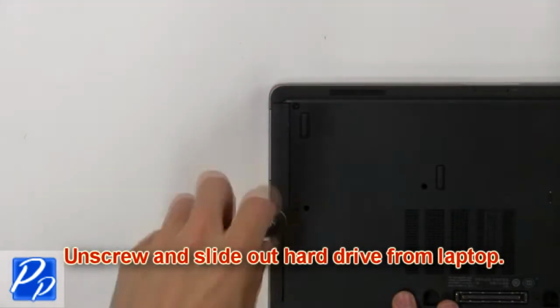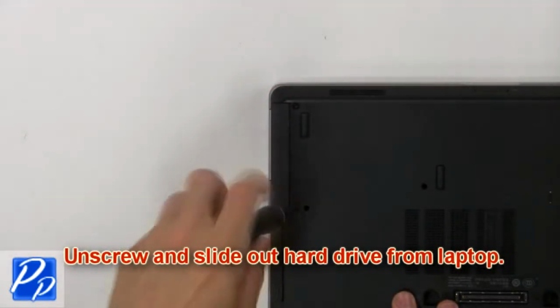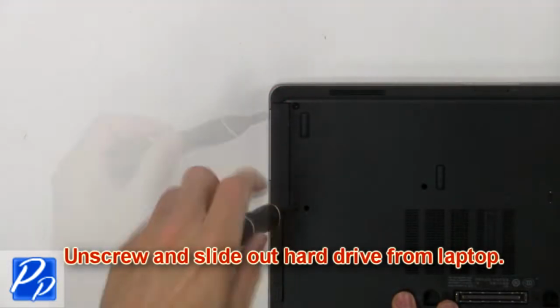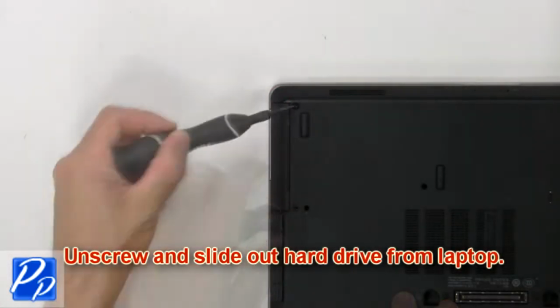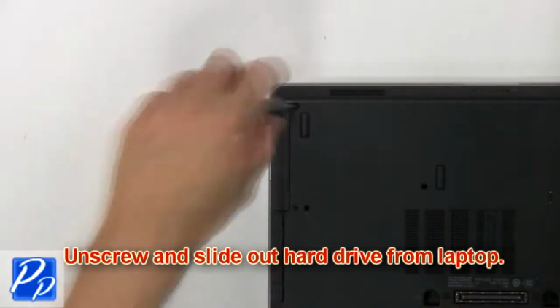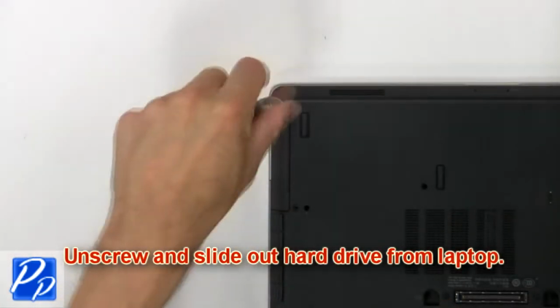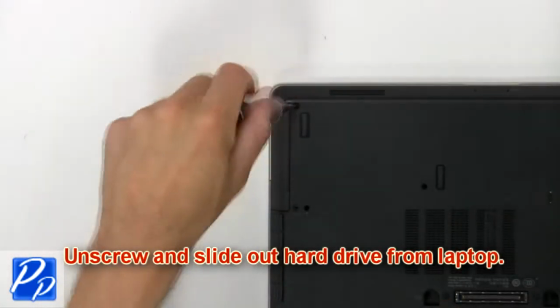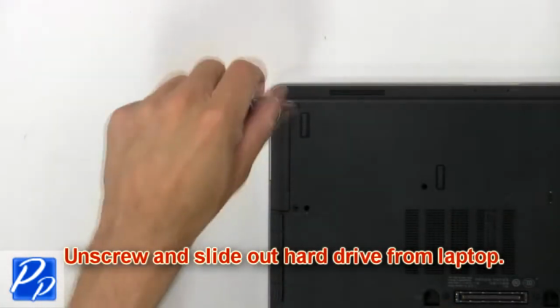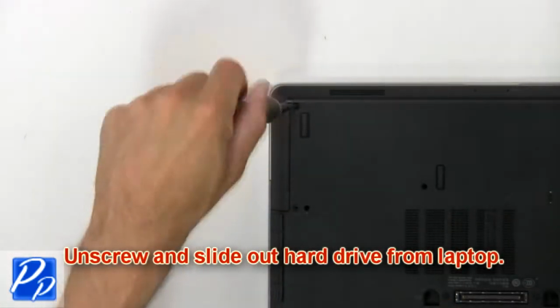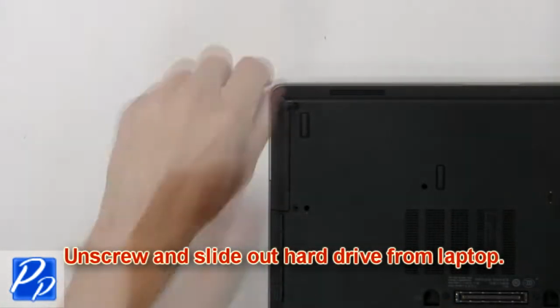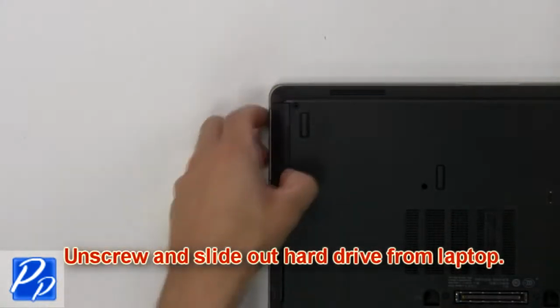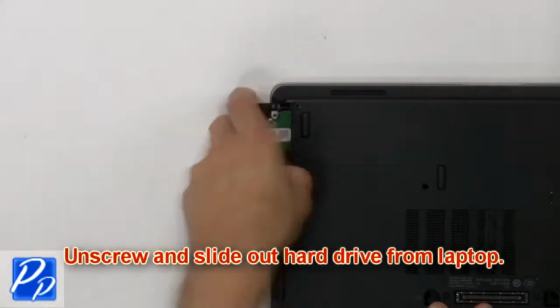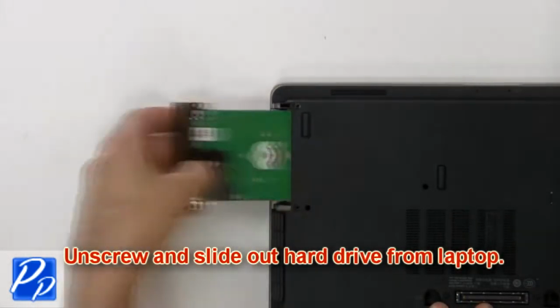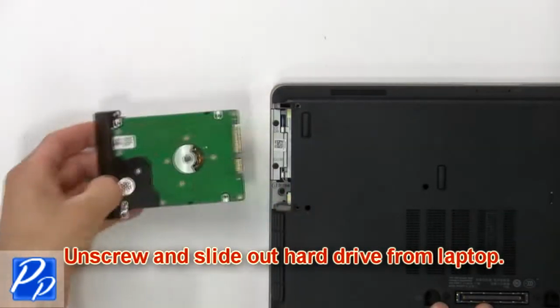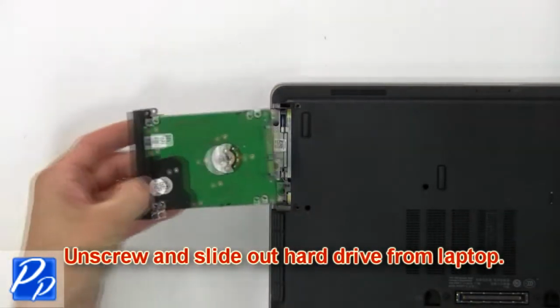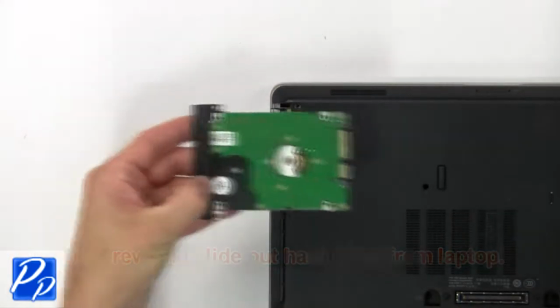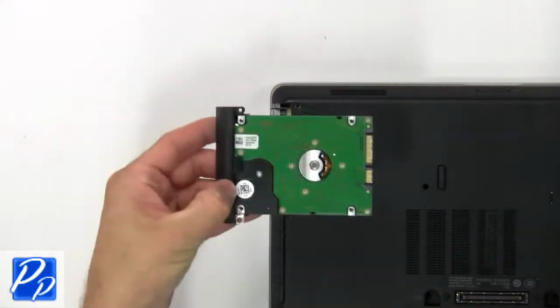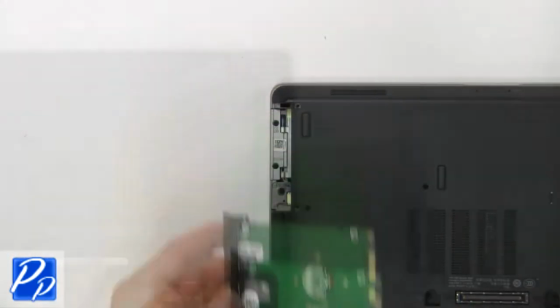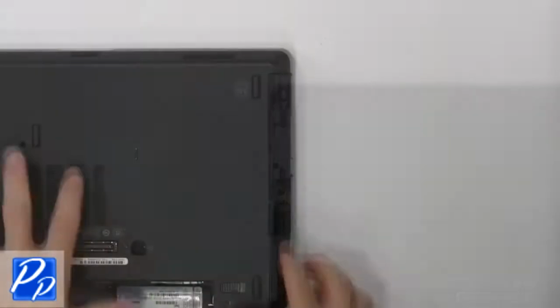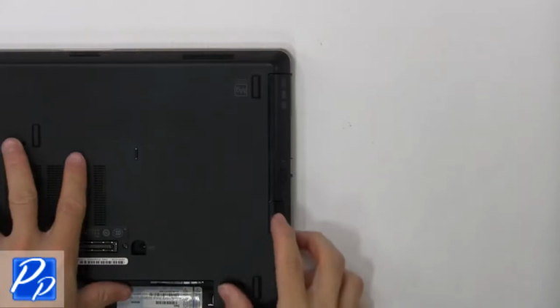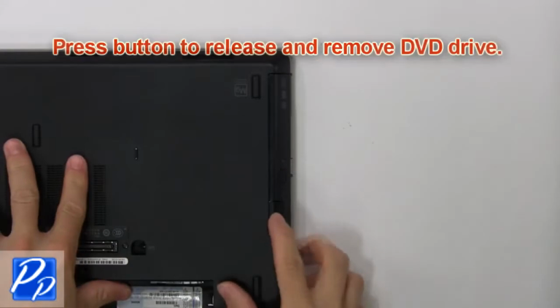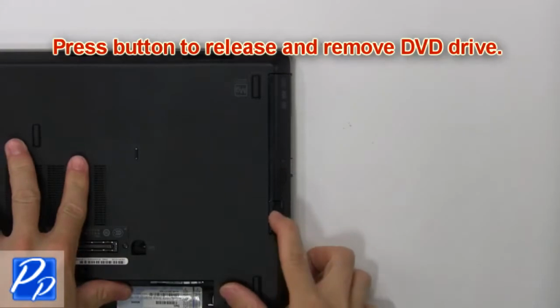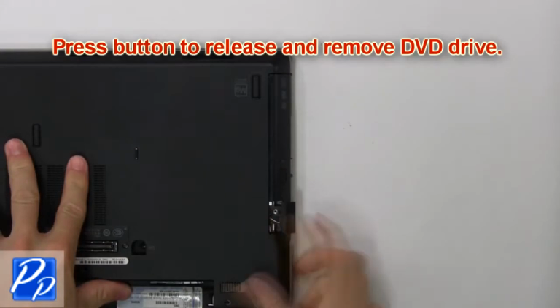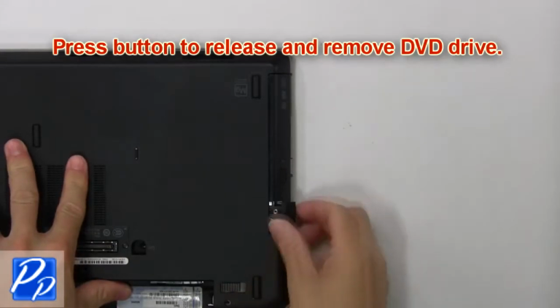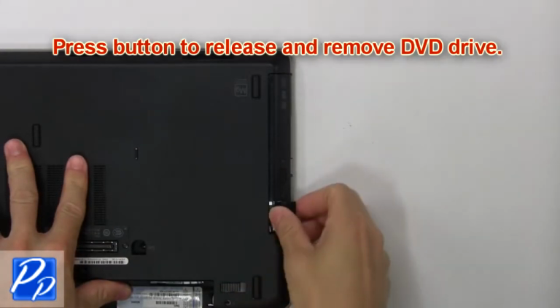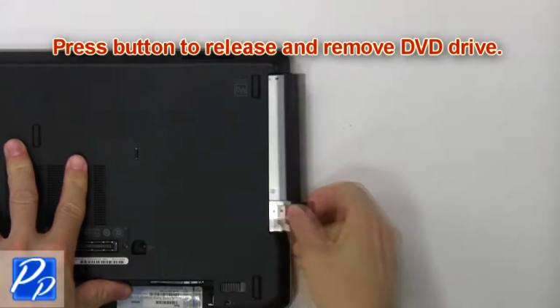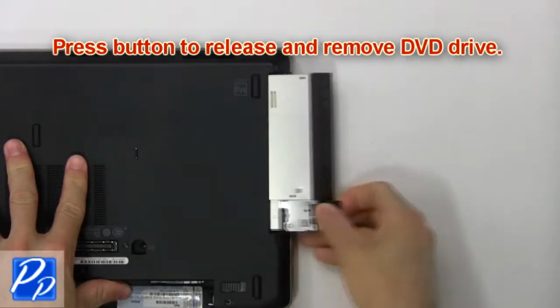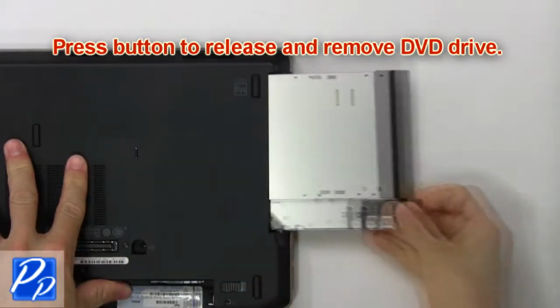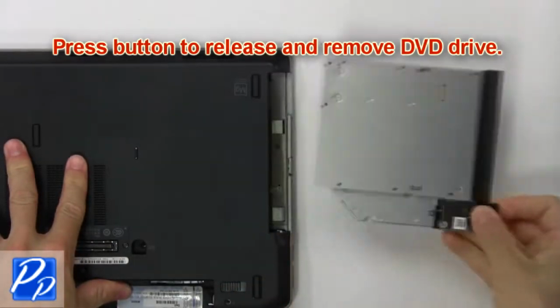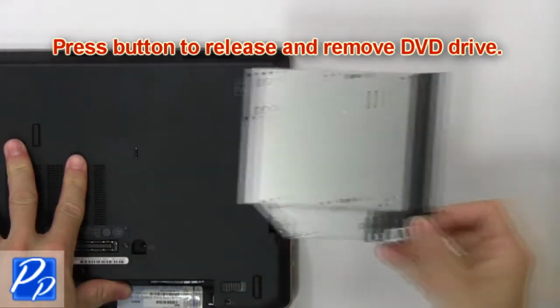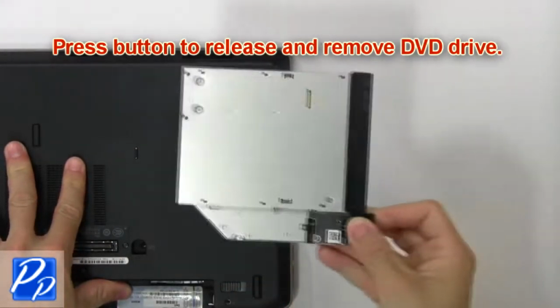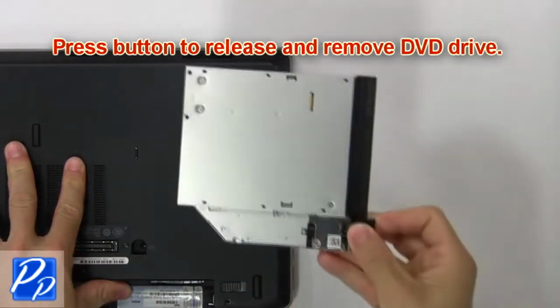Unscrew and slide out hard drive from laptop. Press button to release and remove DVD drive.